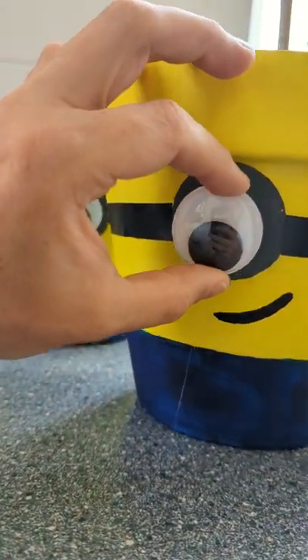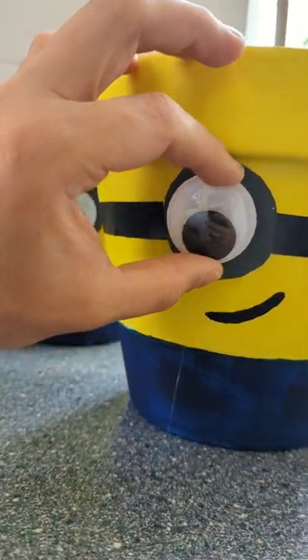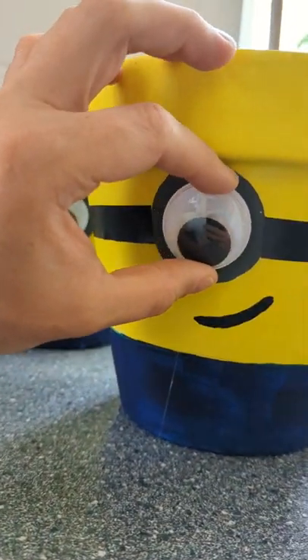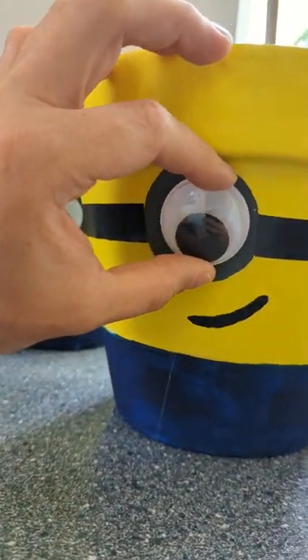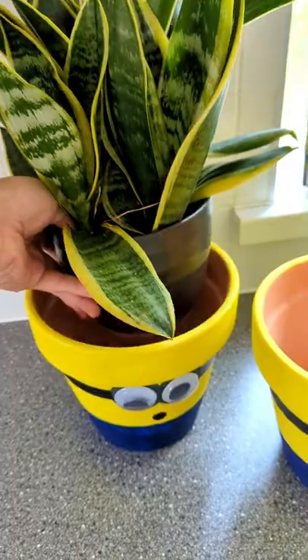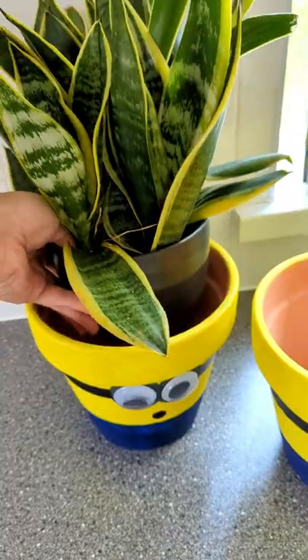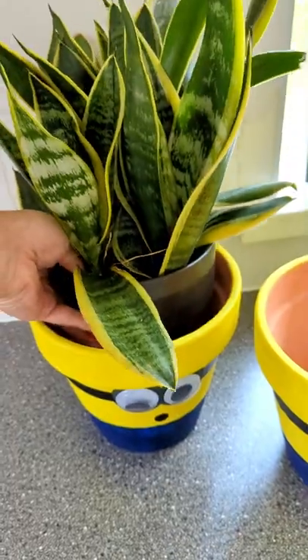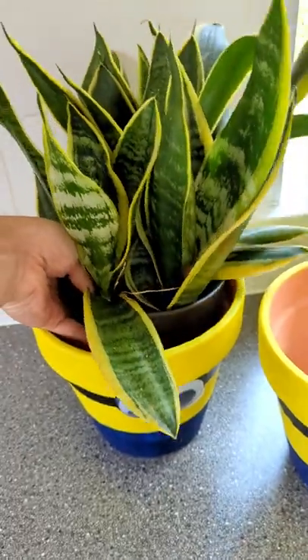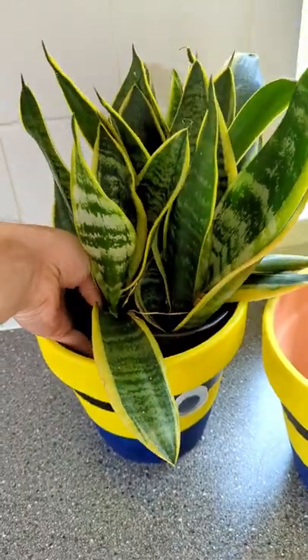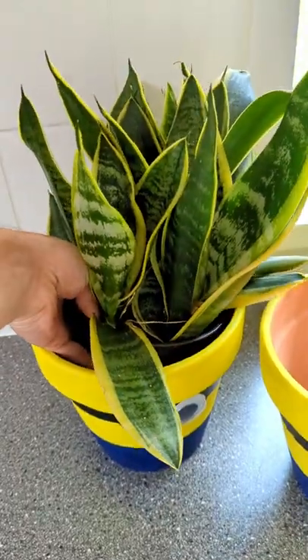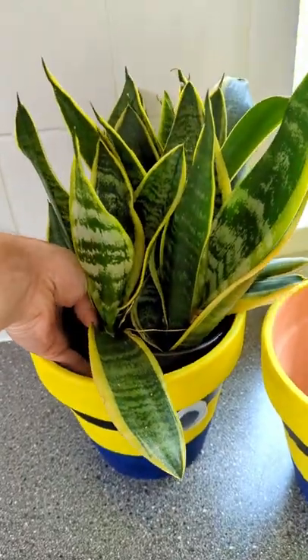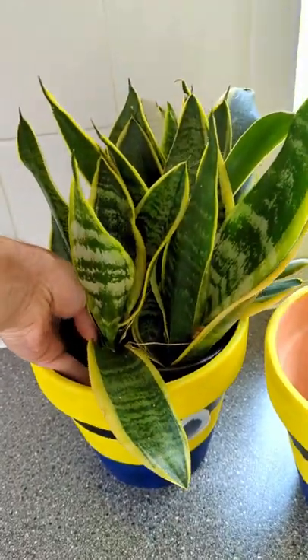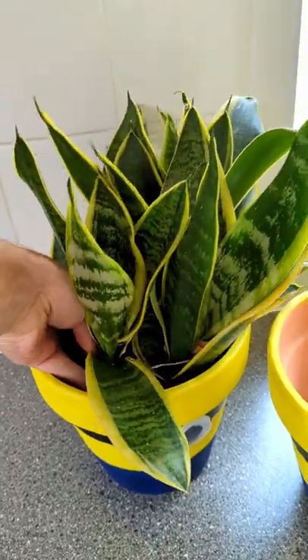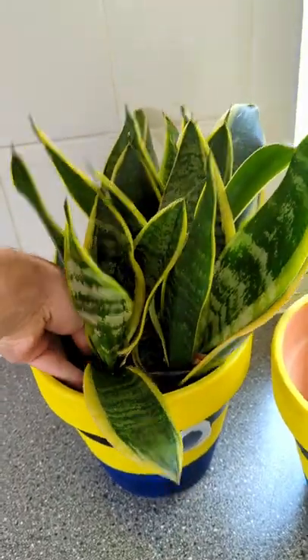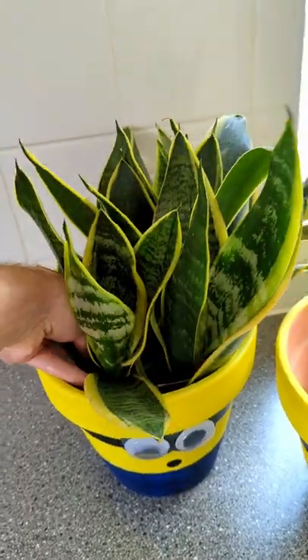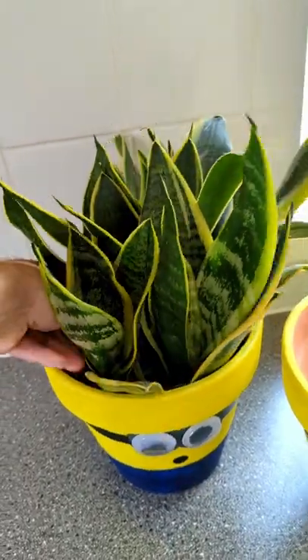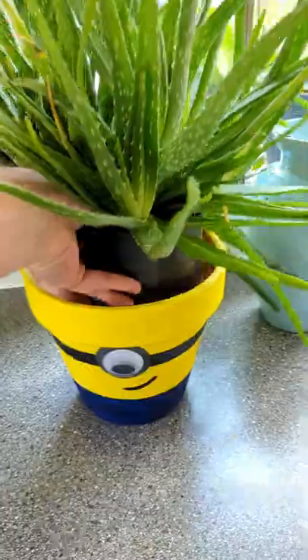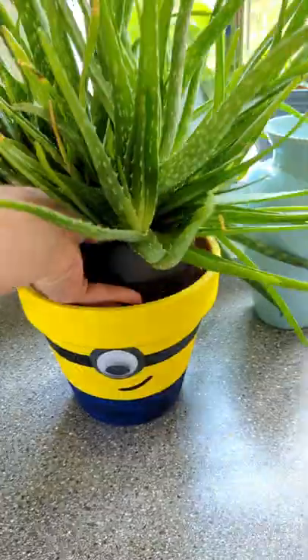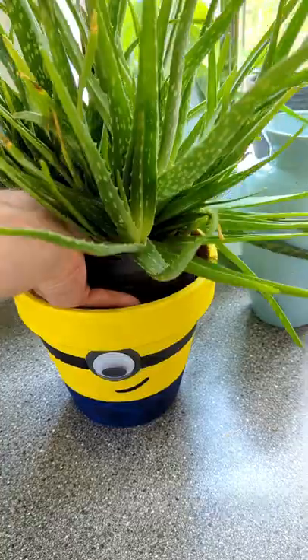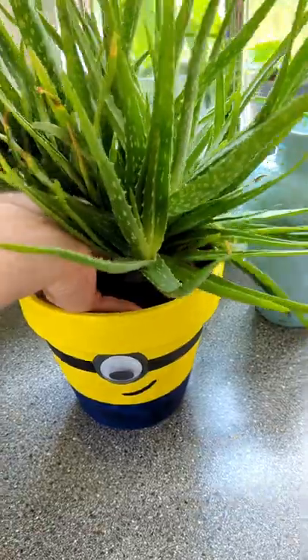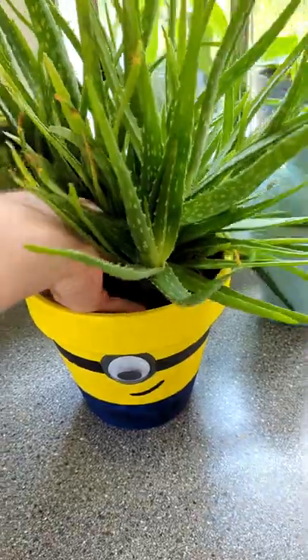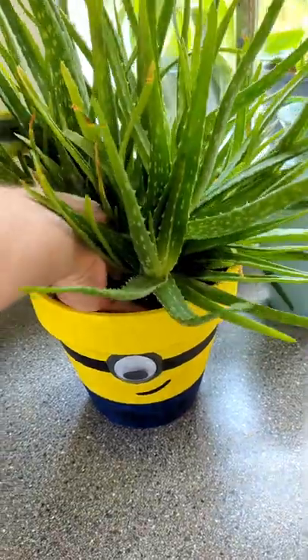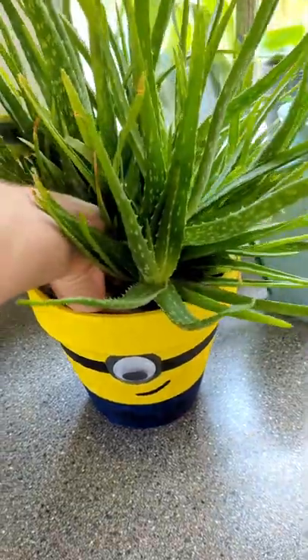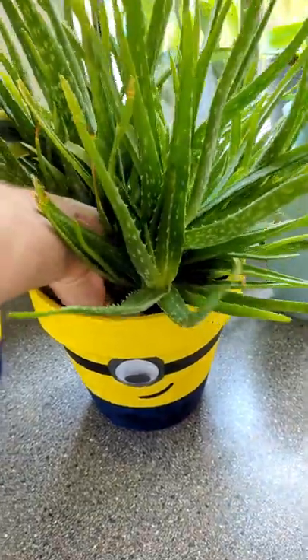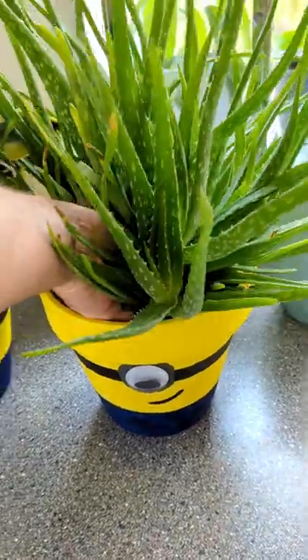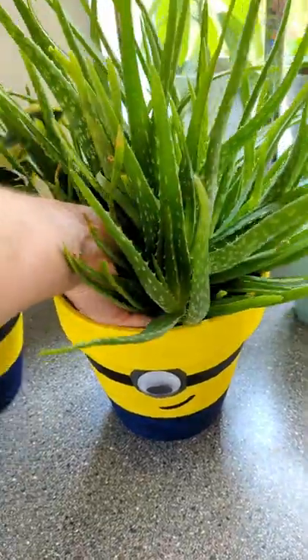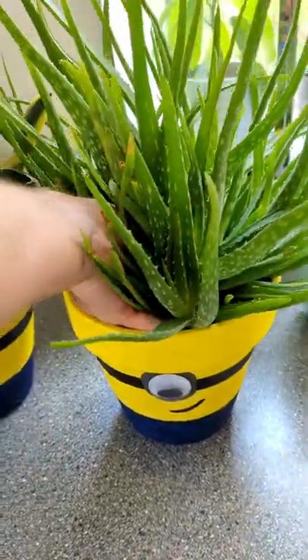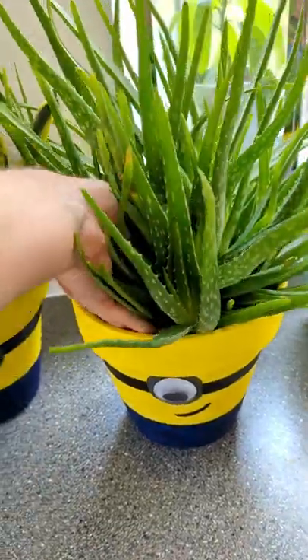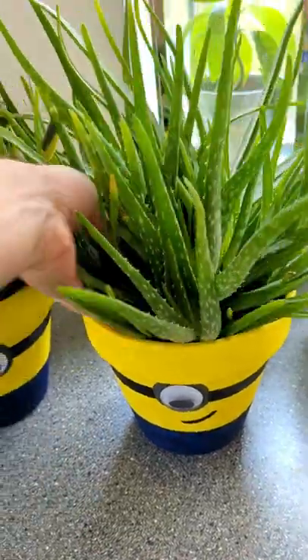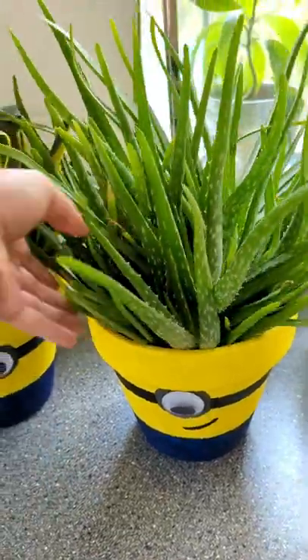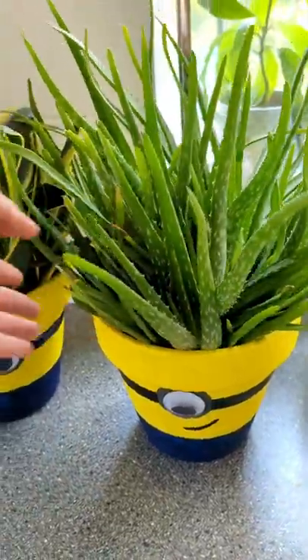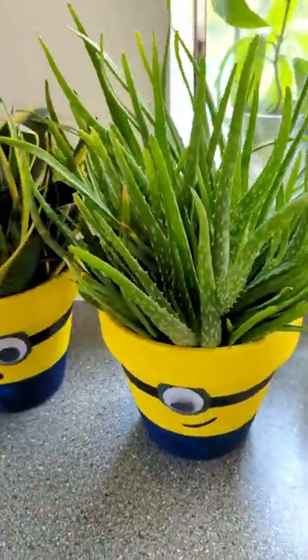All that was left to do was to pop the plants in place, and we're really pleased with how these turned out.